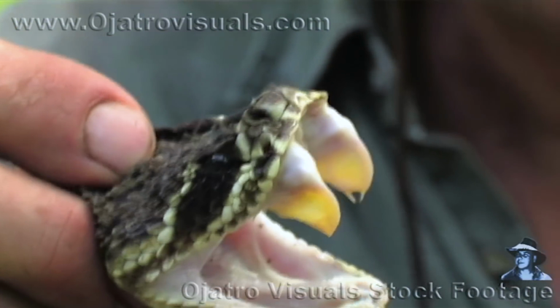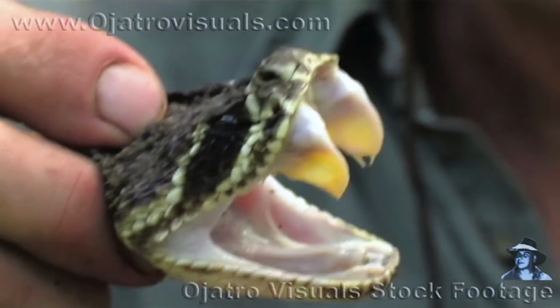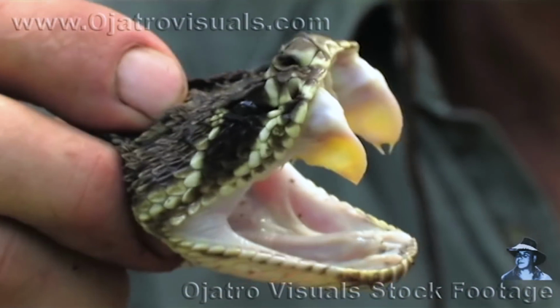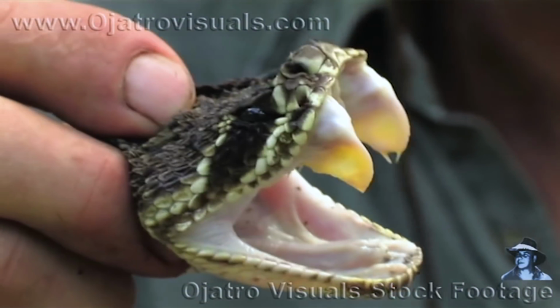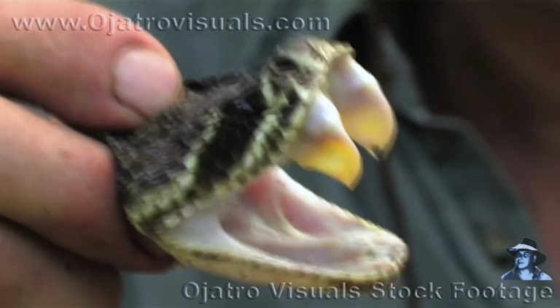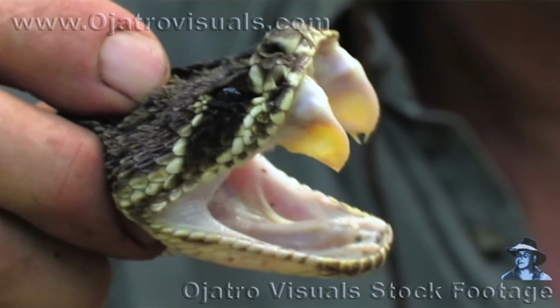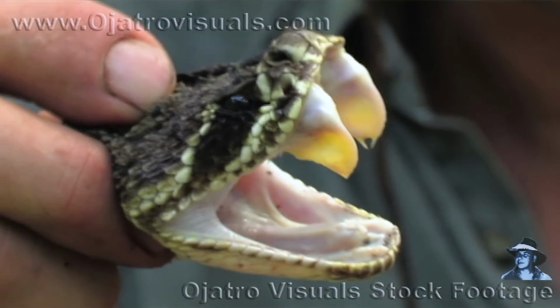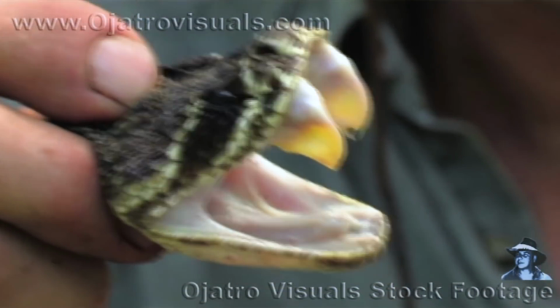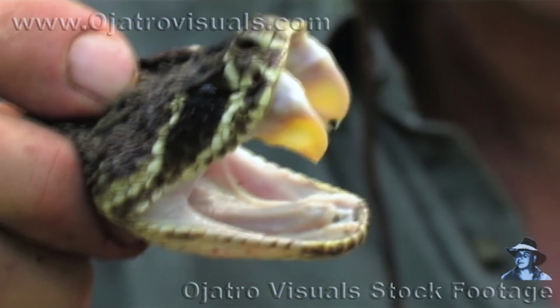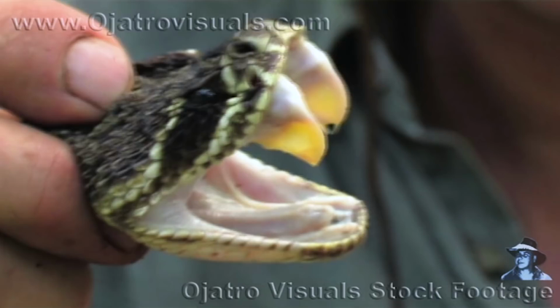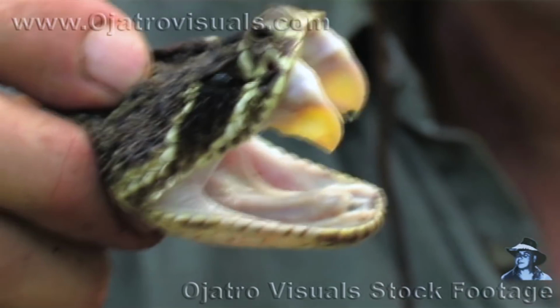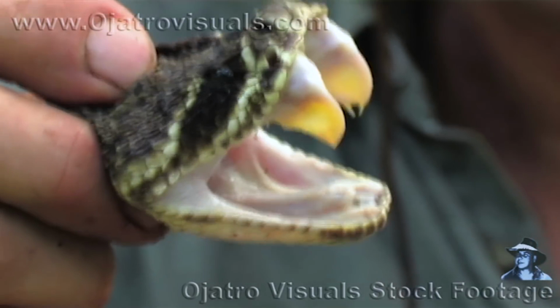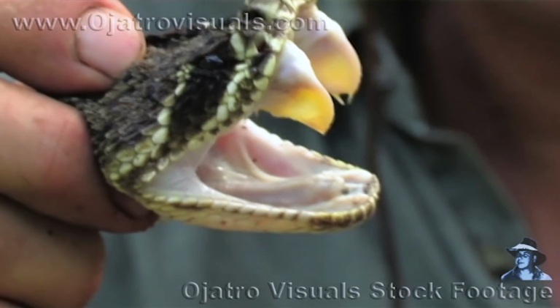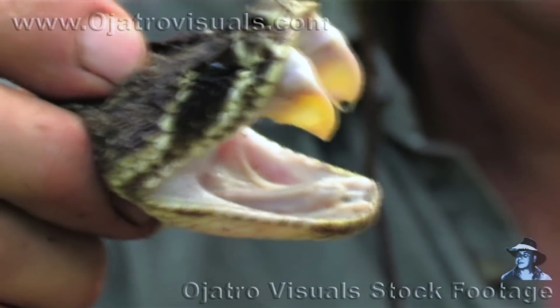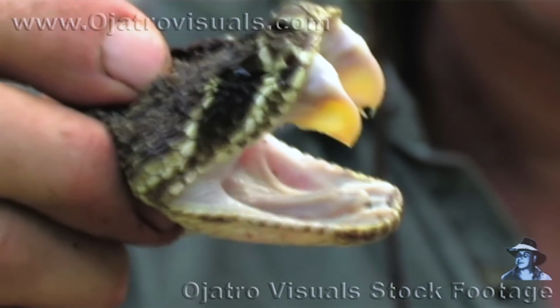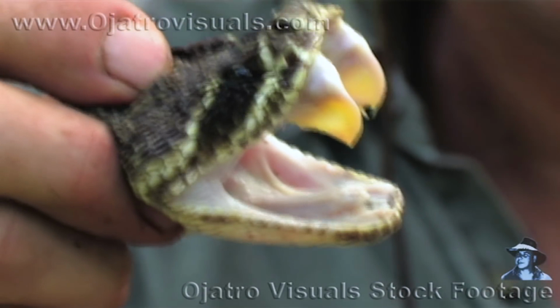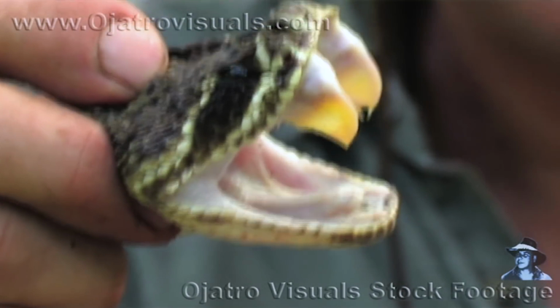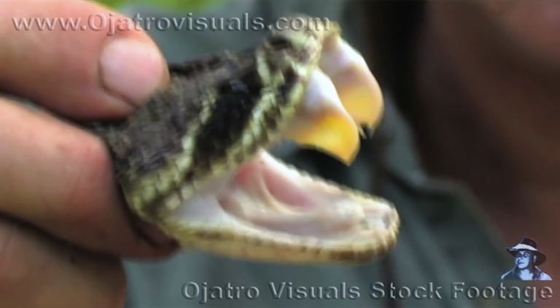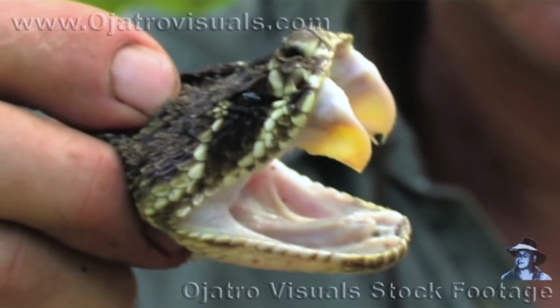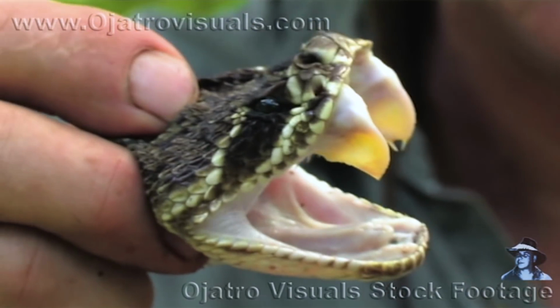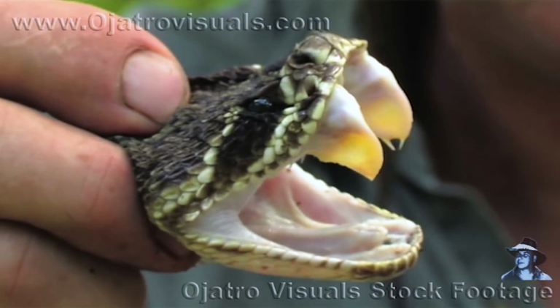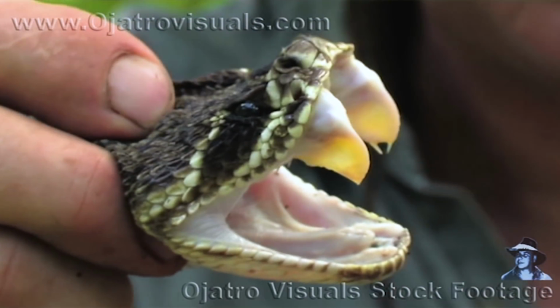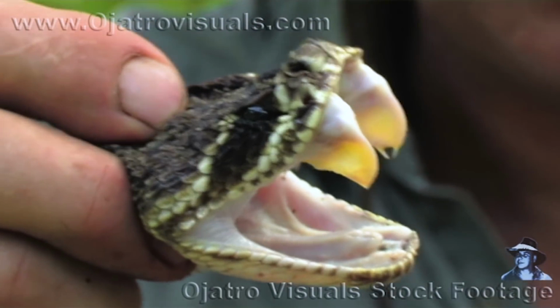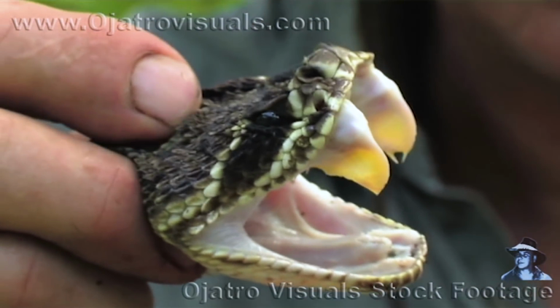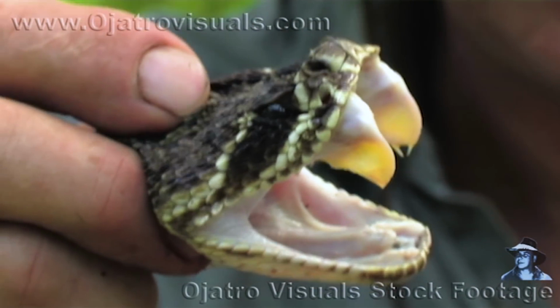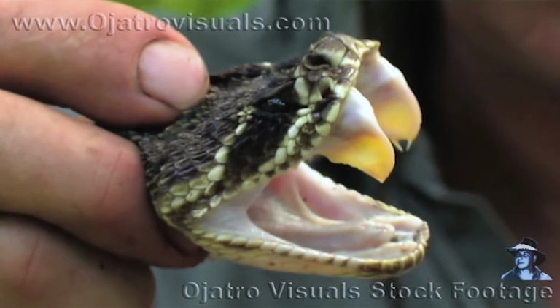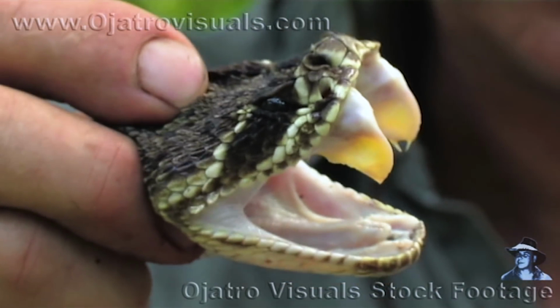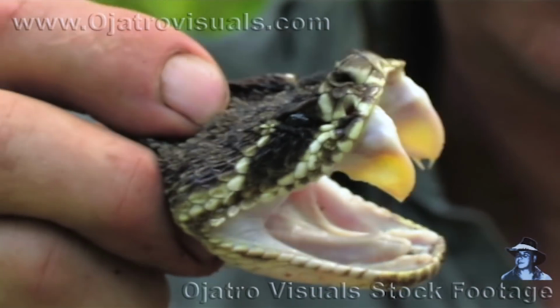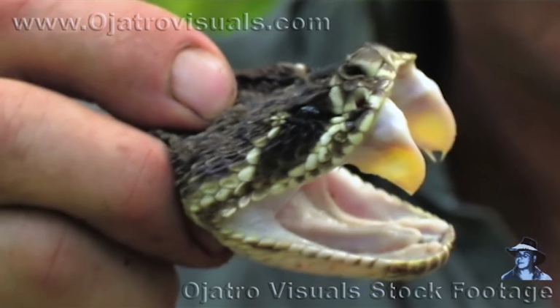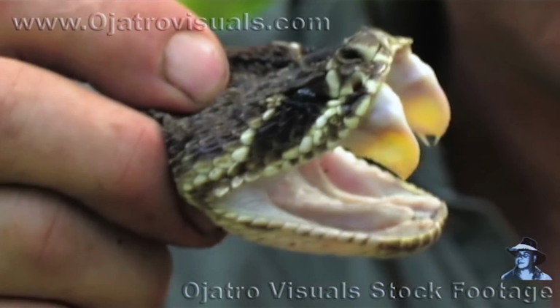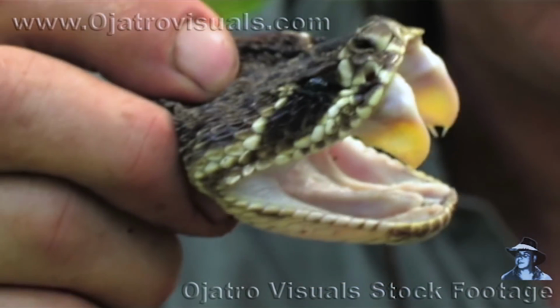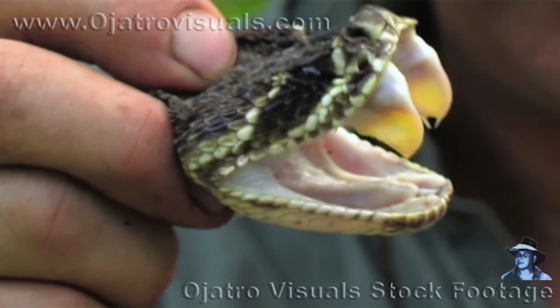So sometimes we'll see two fangs in one spot — one functional, one non-functional.